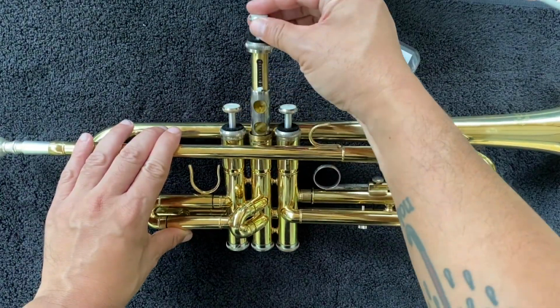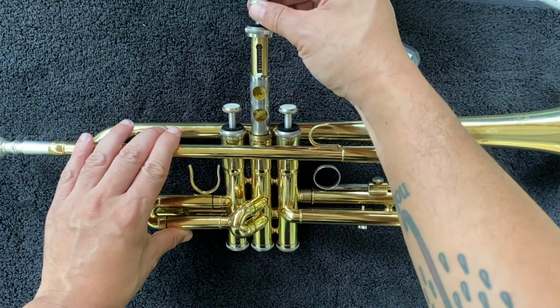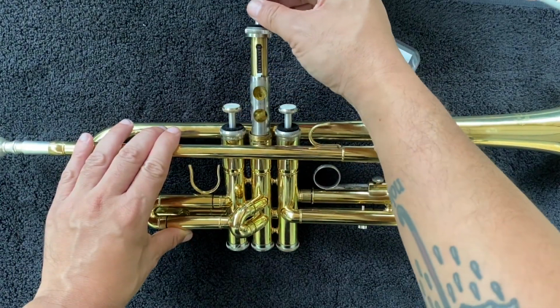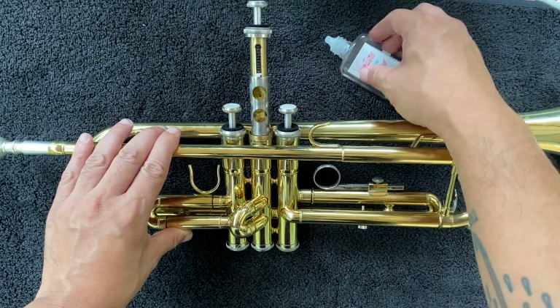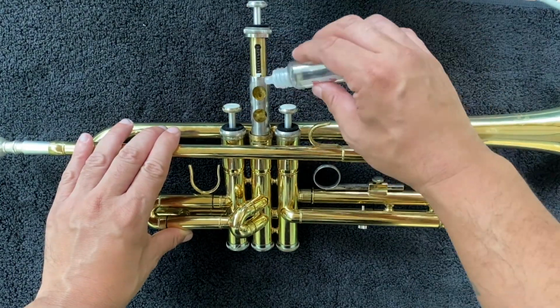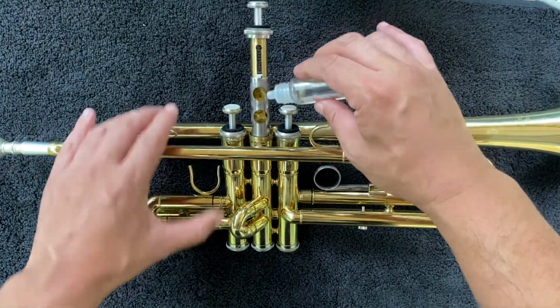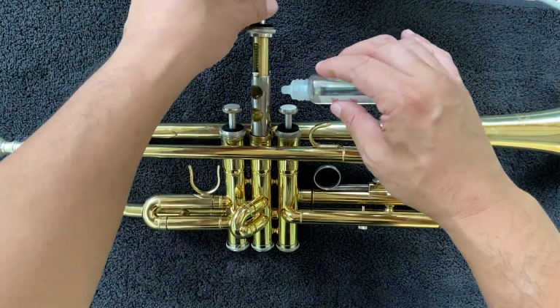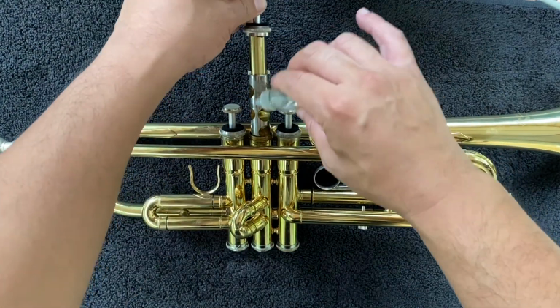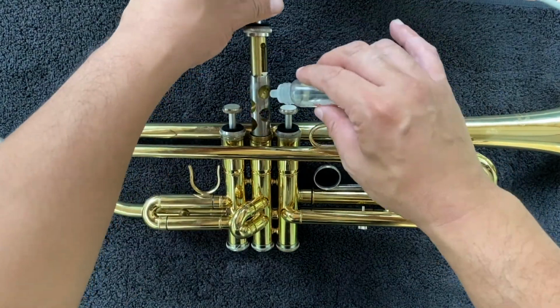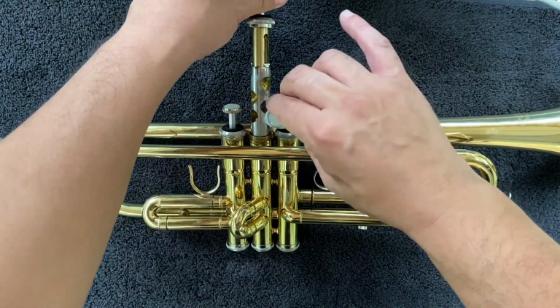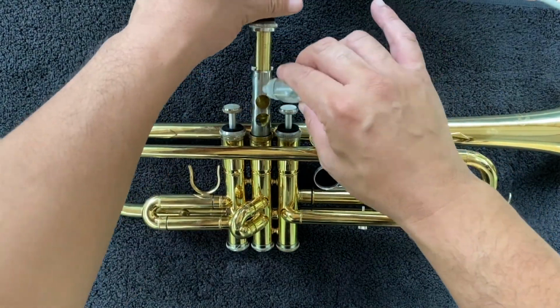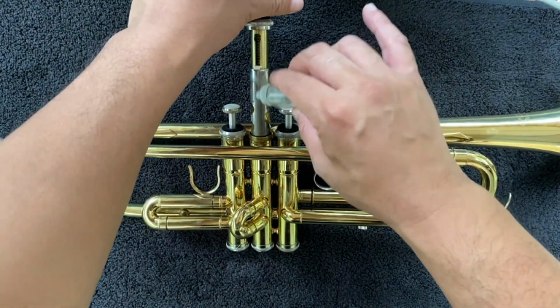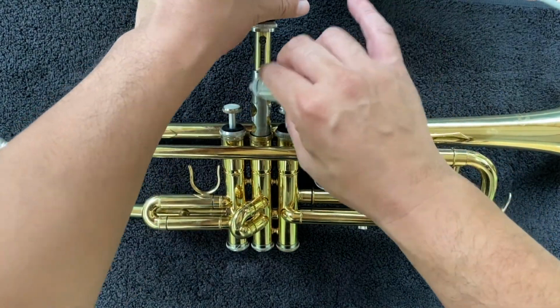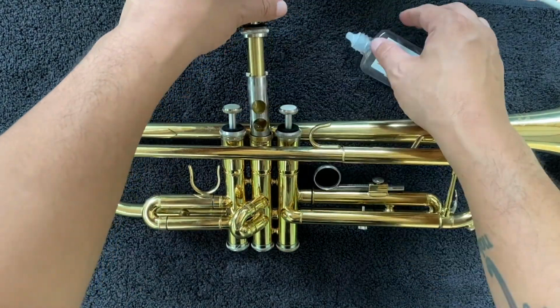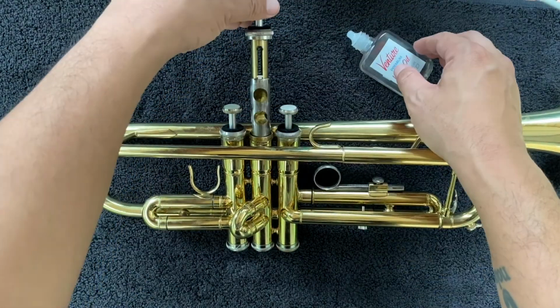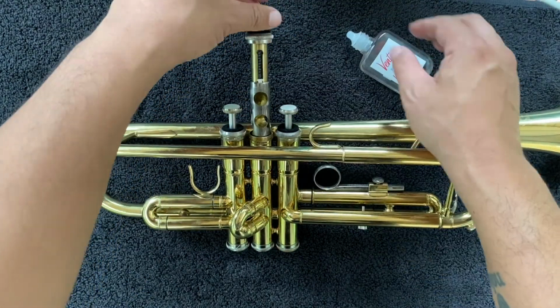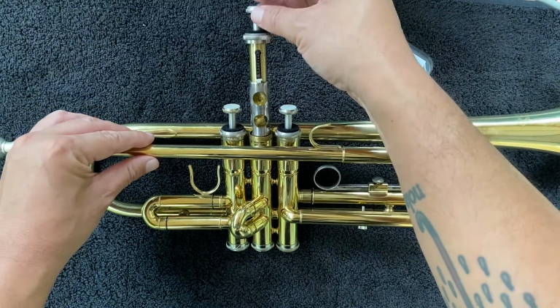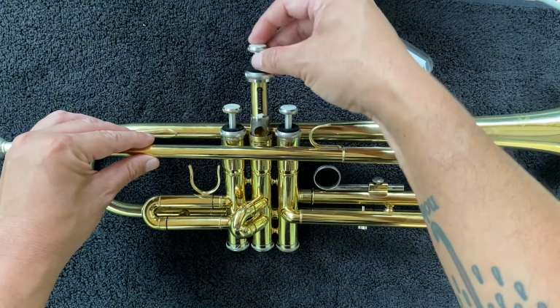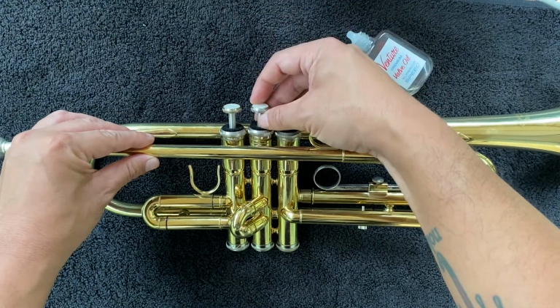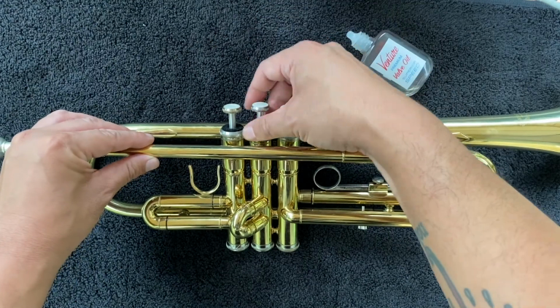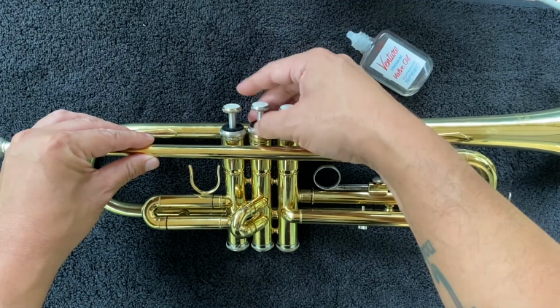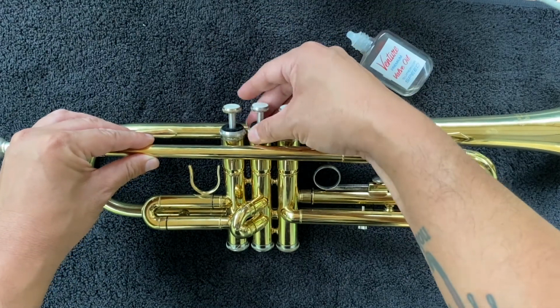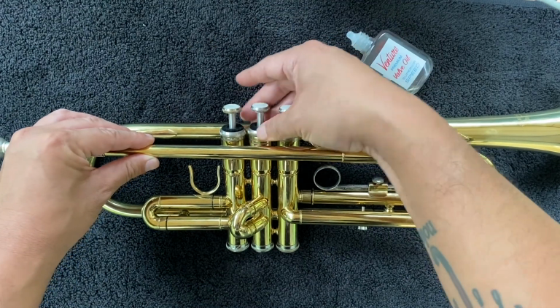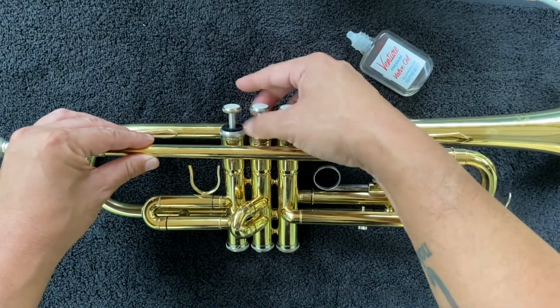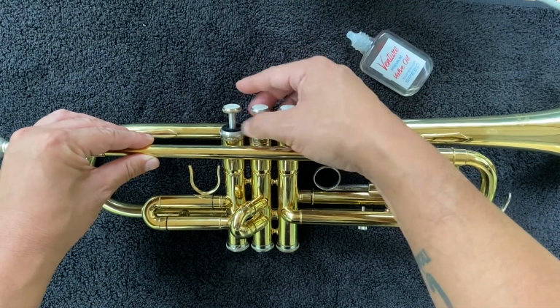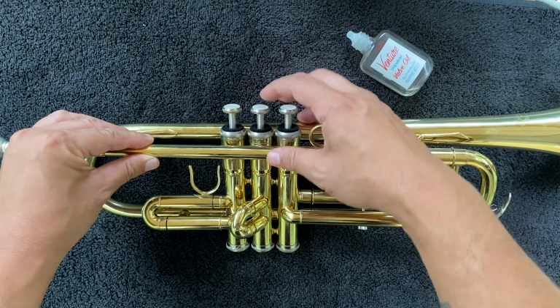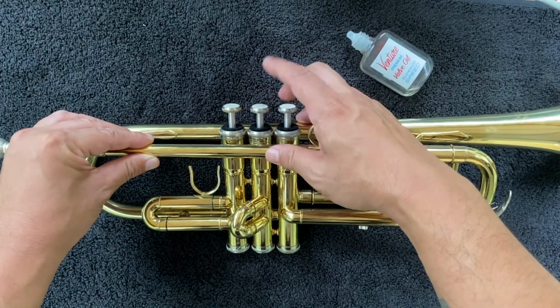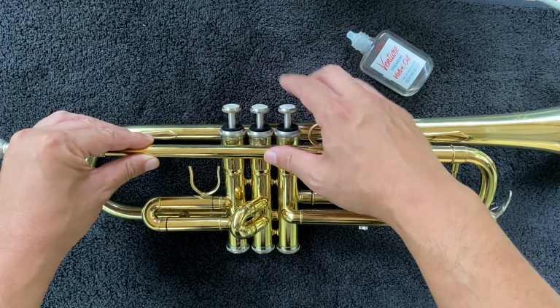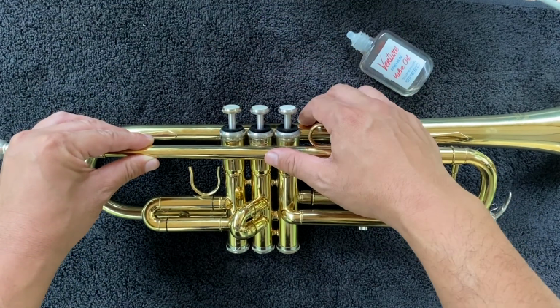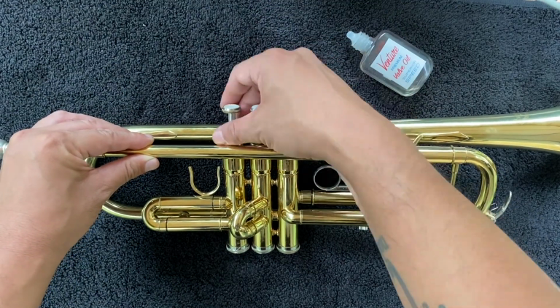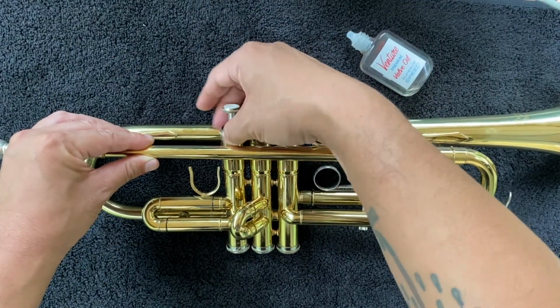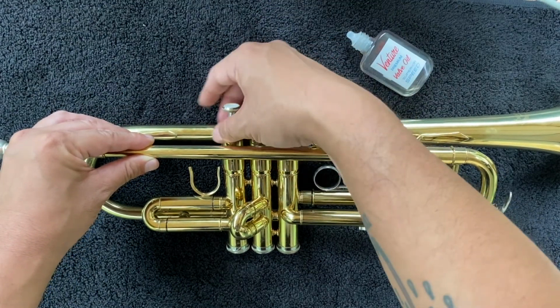We will now repeat the process on the second valve and then again on the first valve.